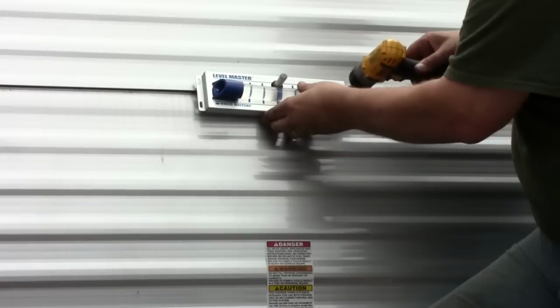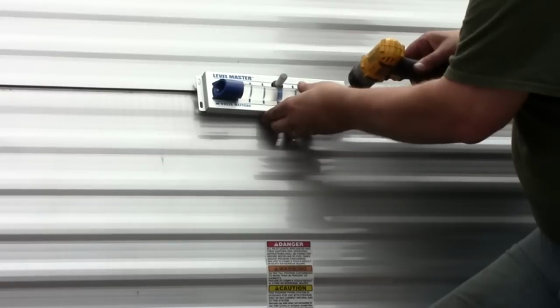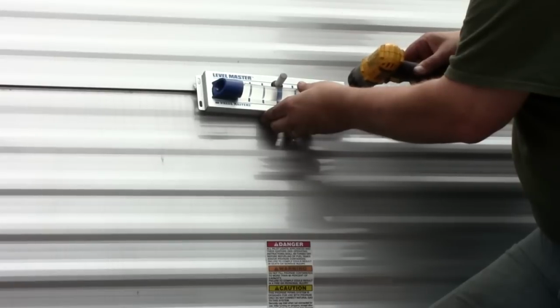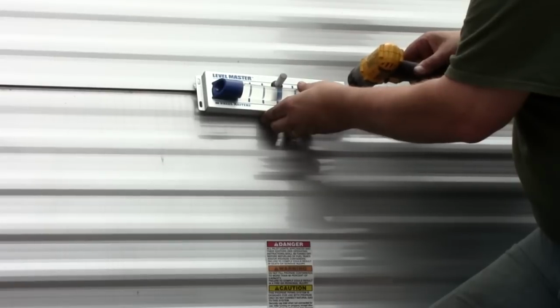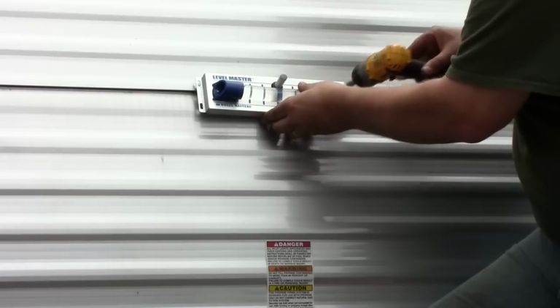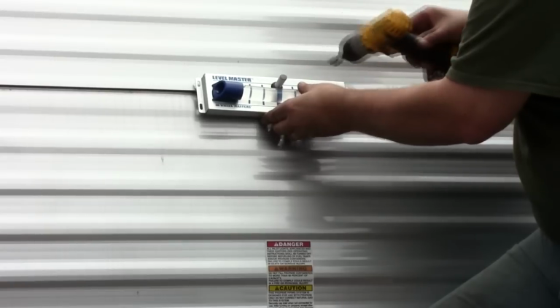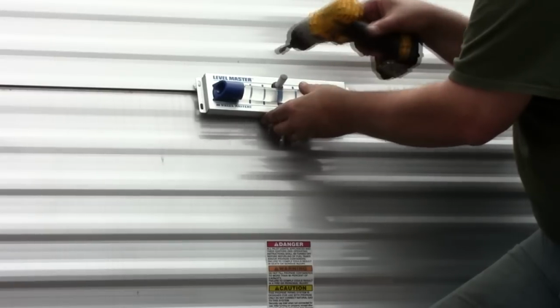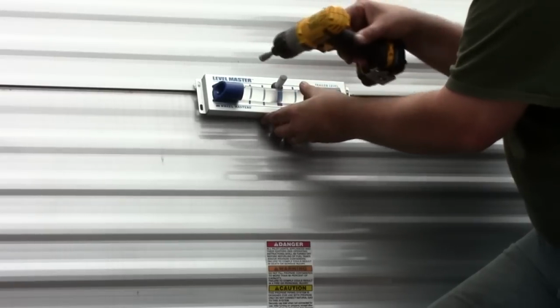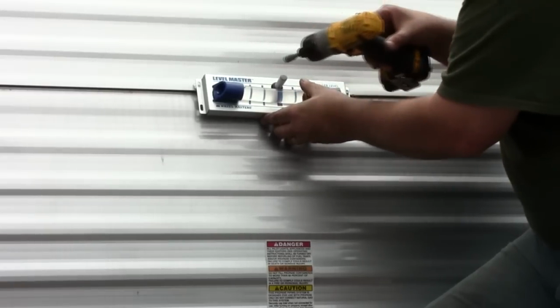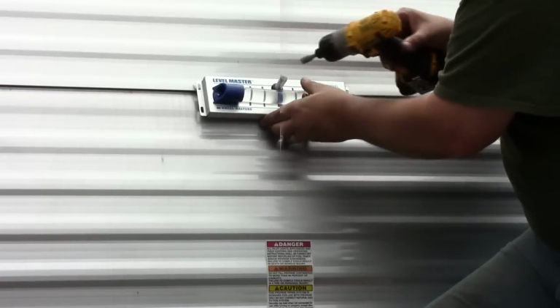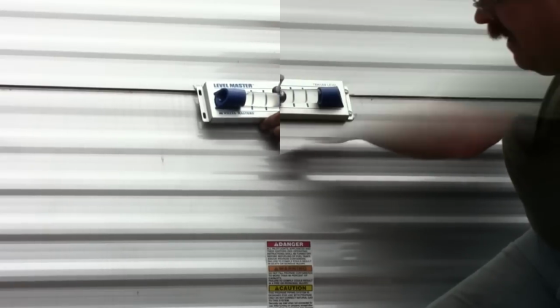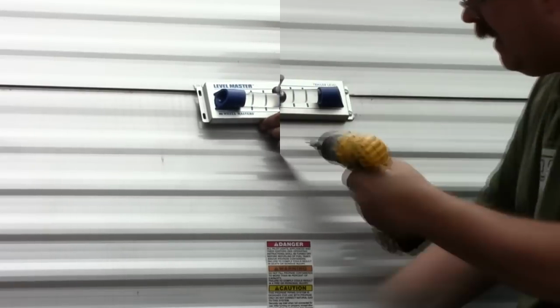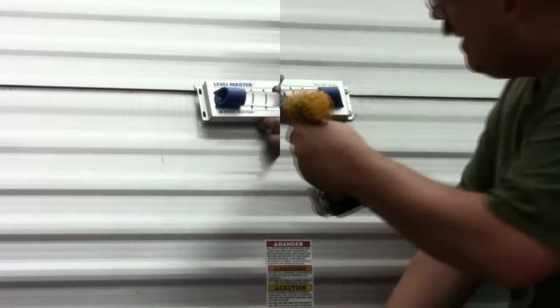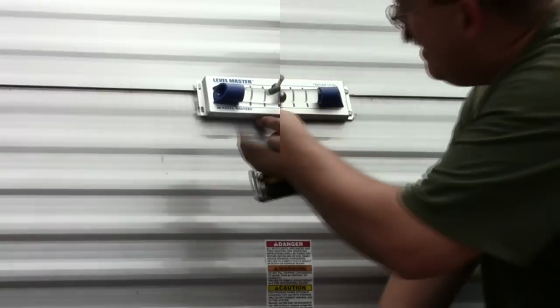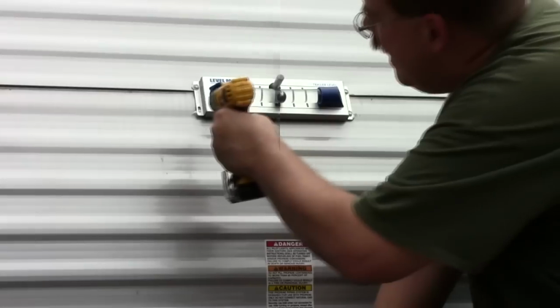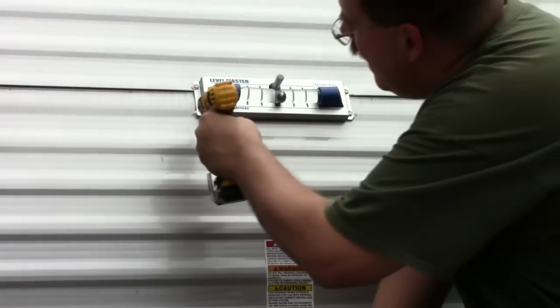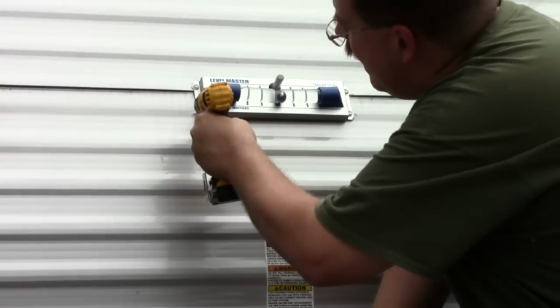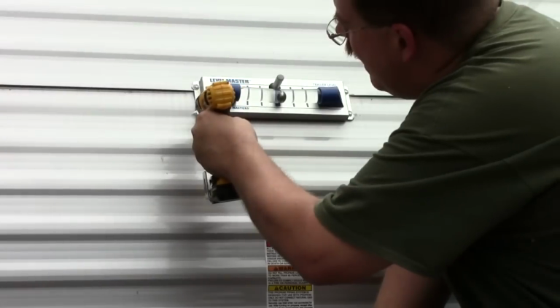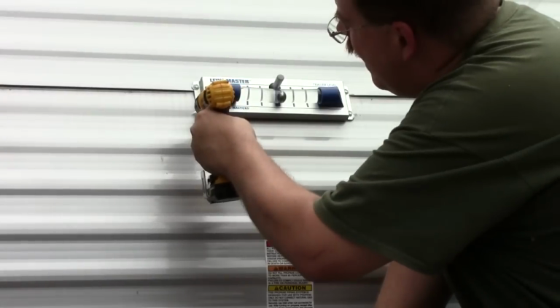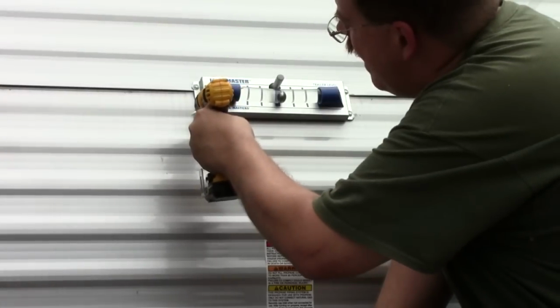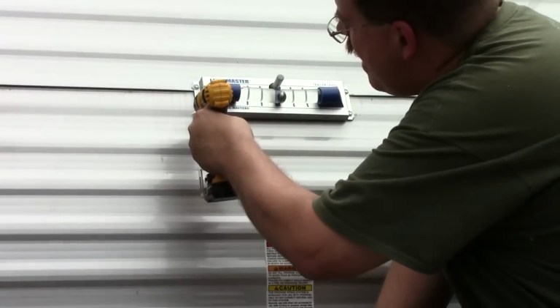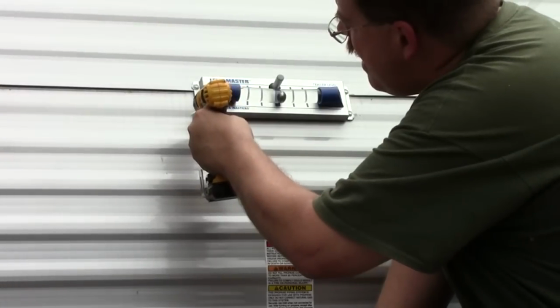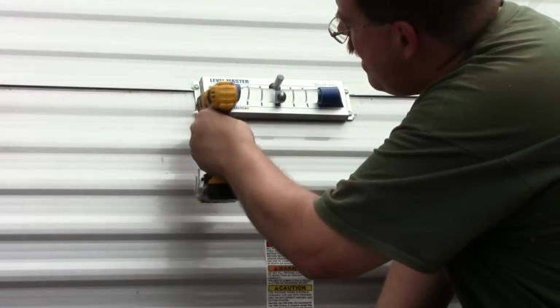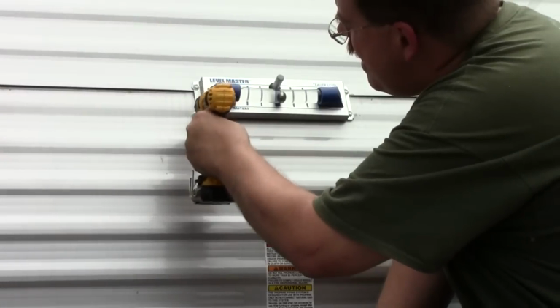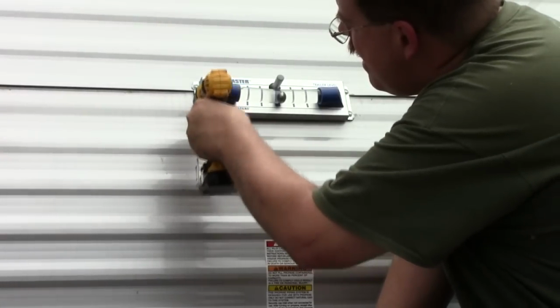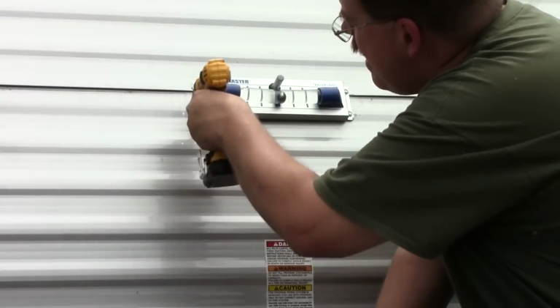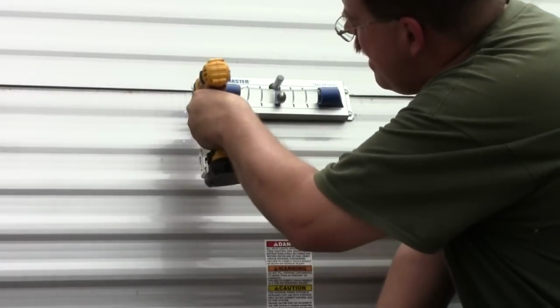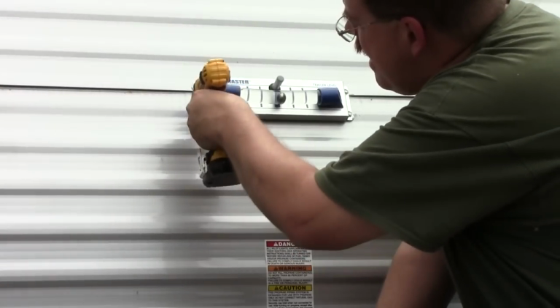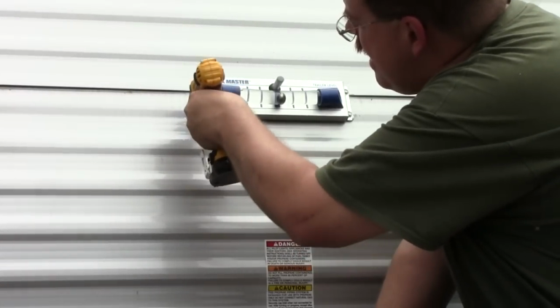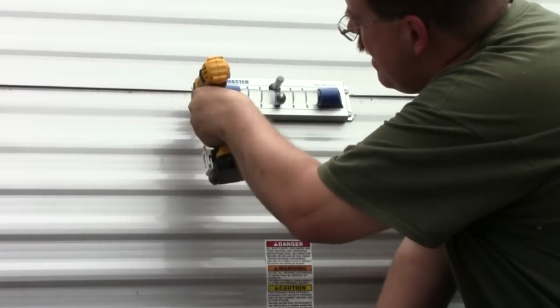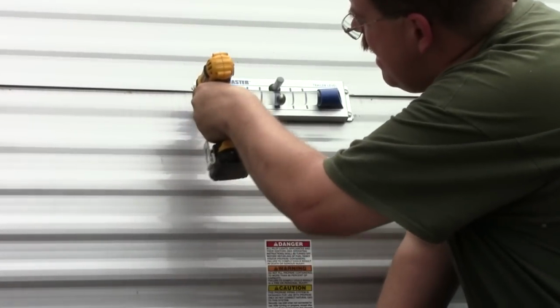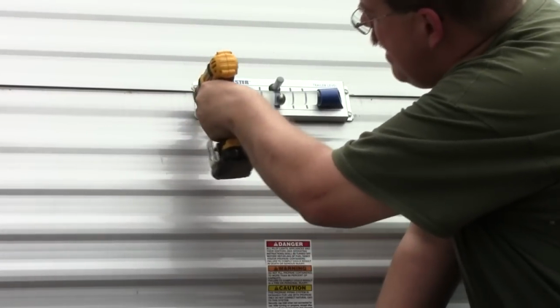Mark the other two holes, drill, apply sealer, screw it in, and you're done.